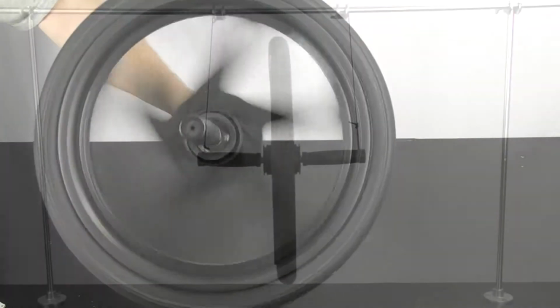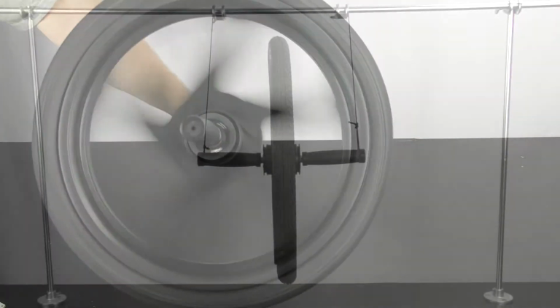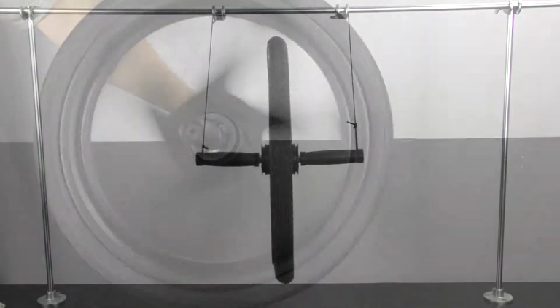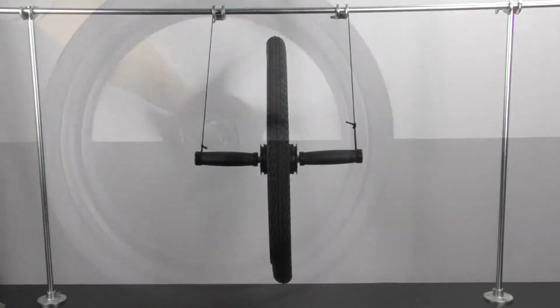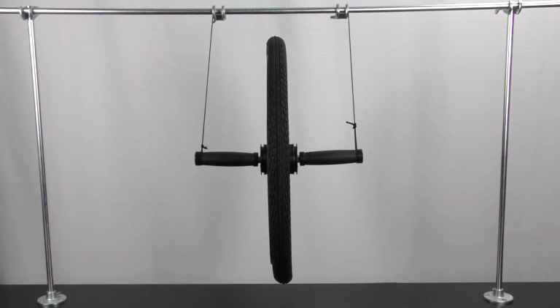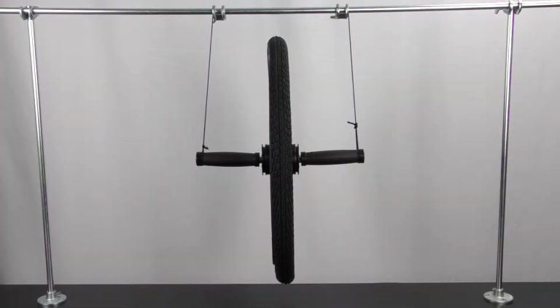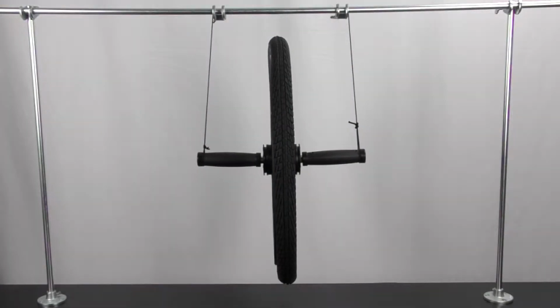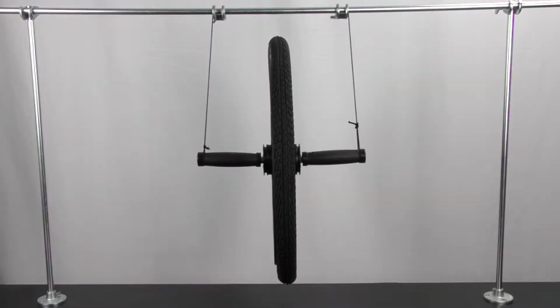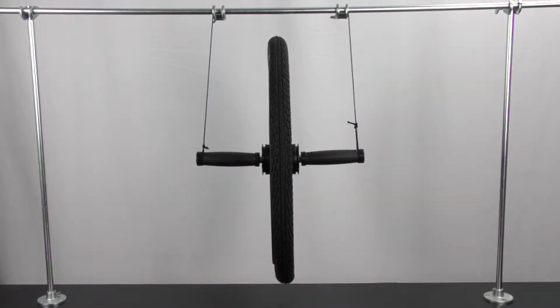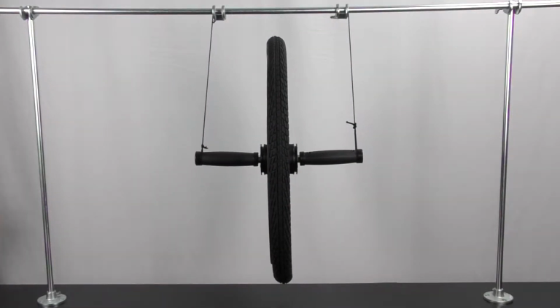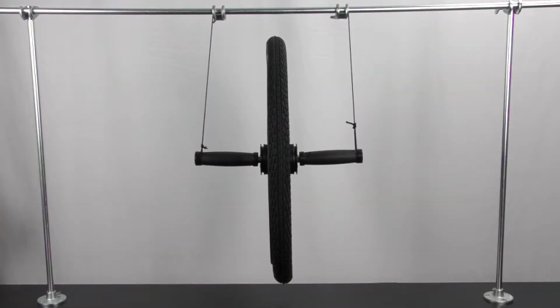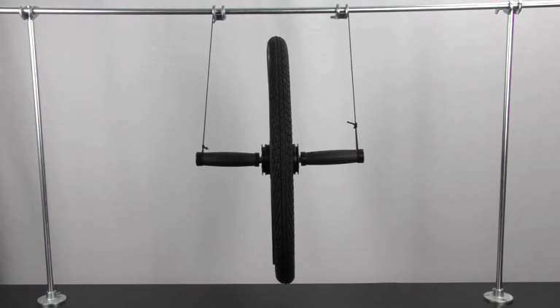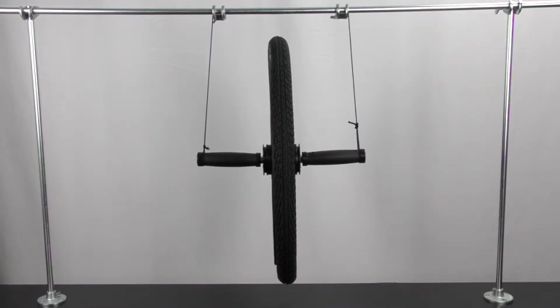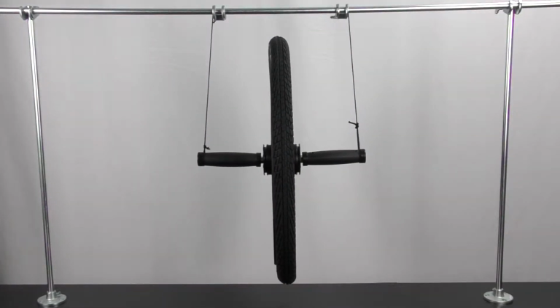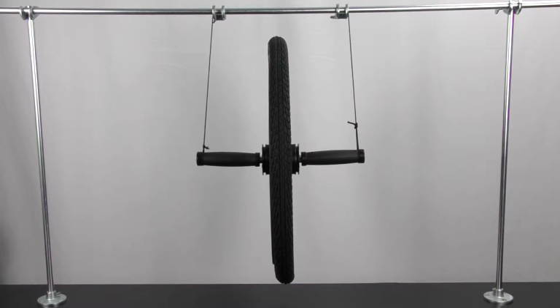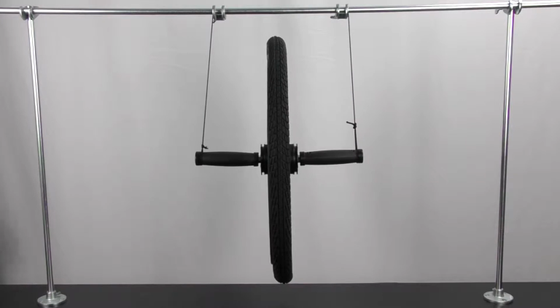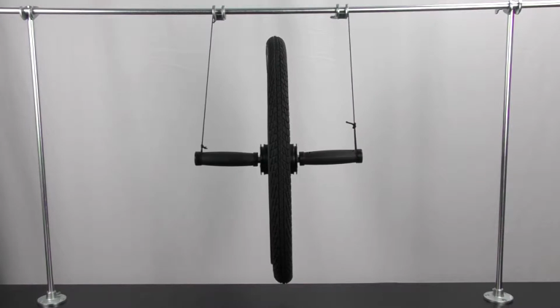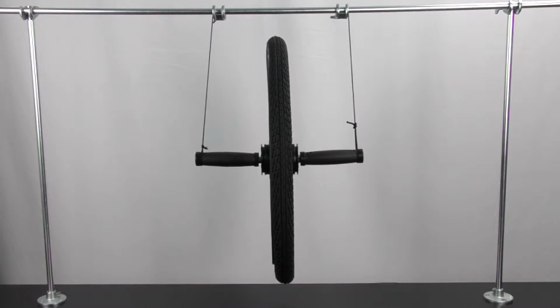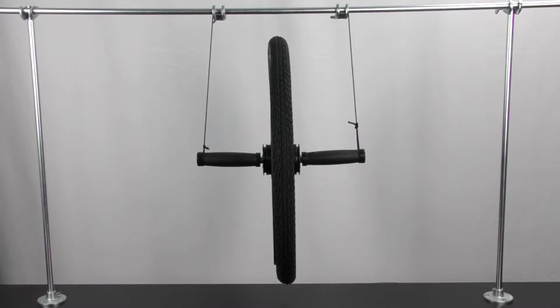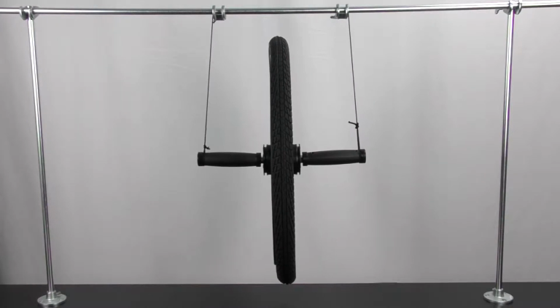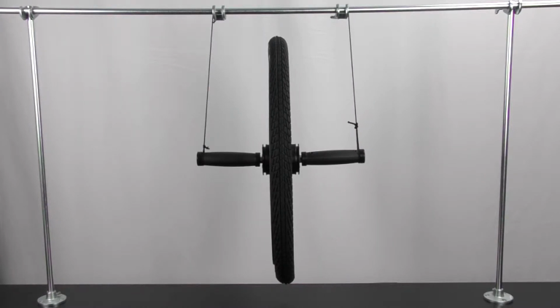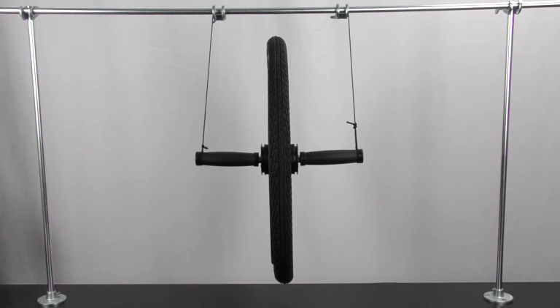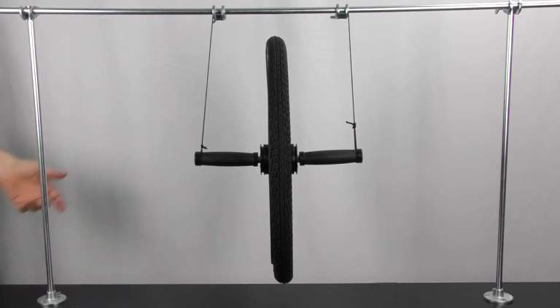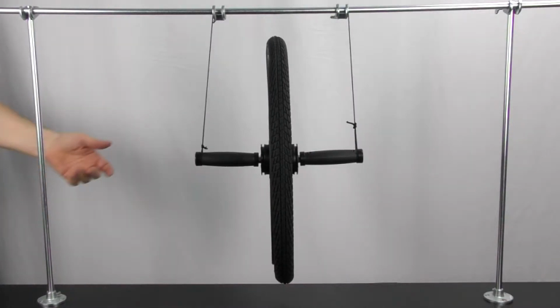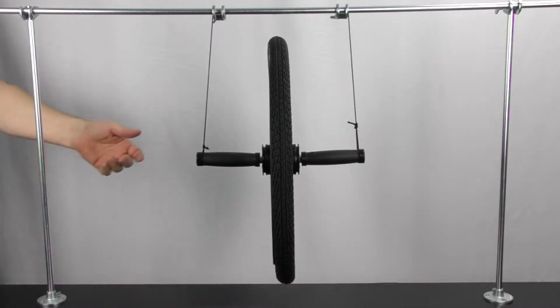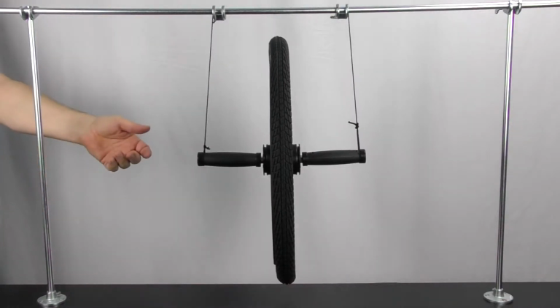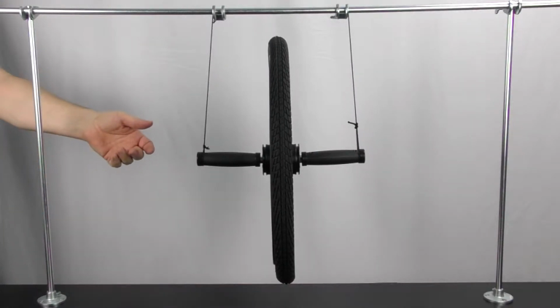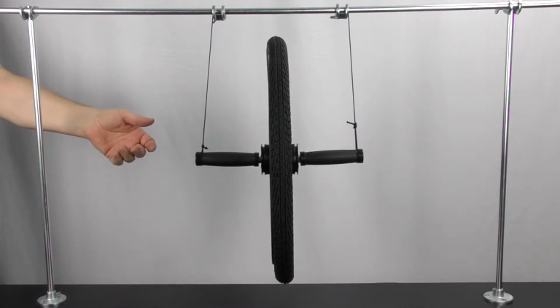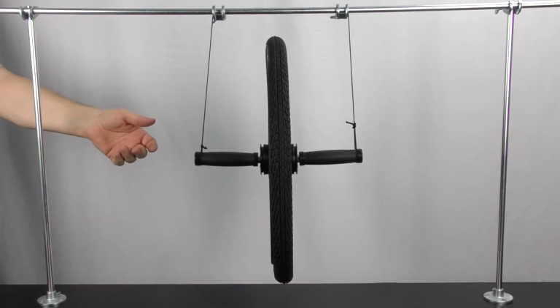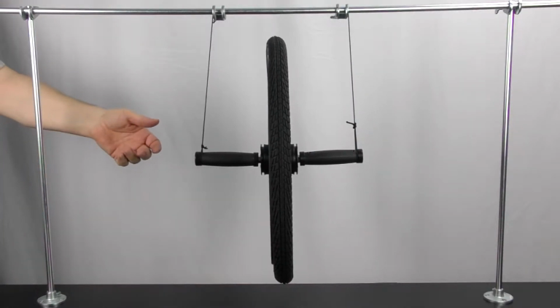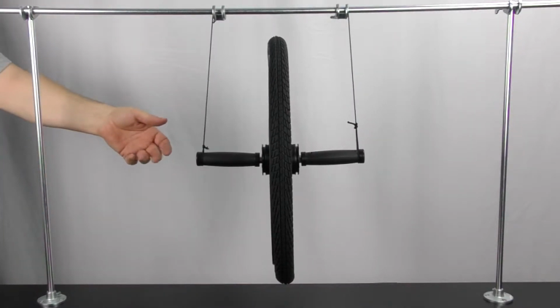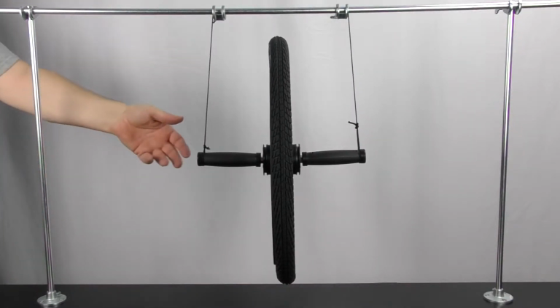Our gyroscope is all set up on this little mounting system. Let's give it a spin and see what it looks like.